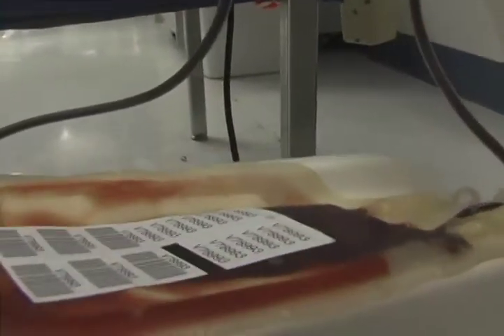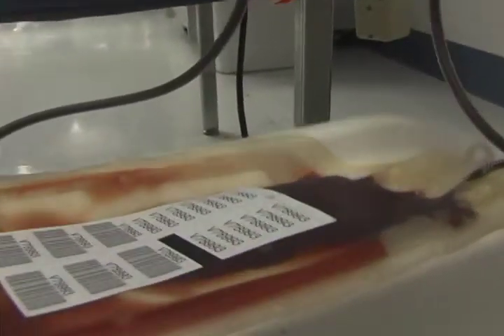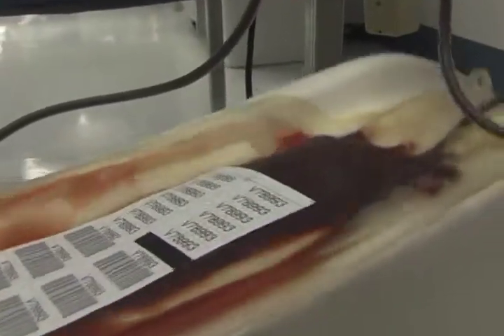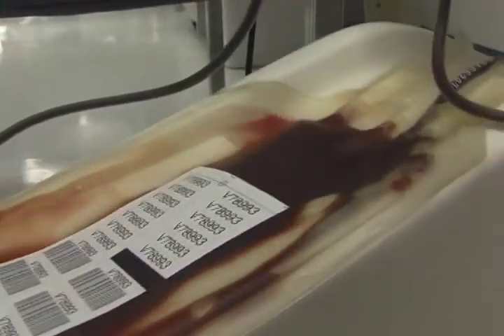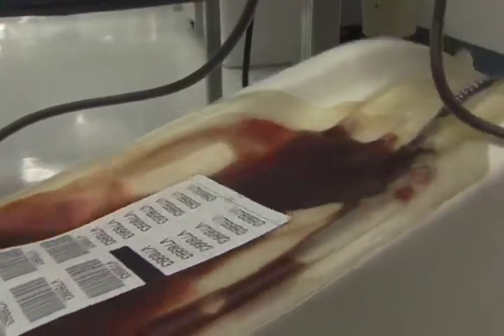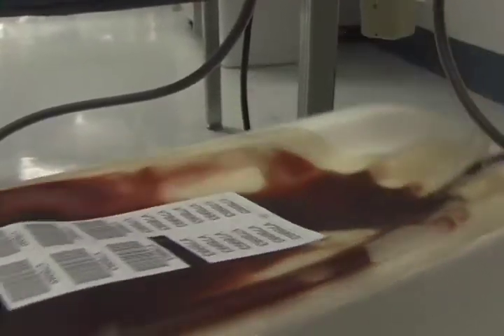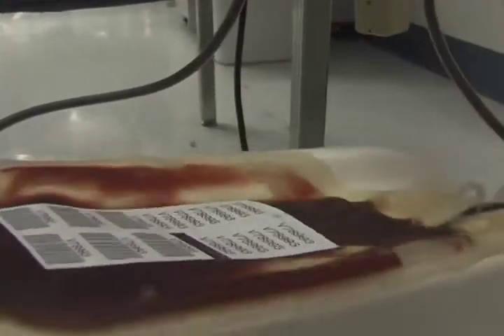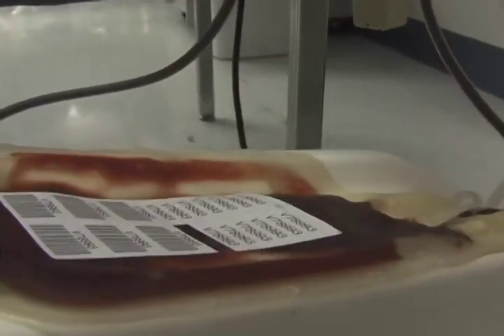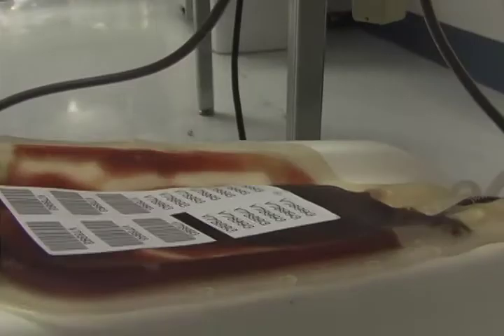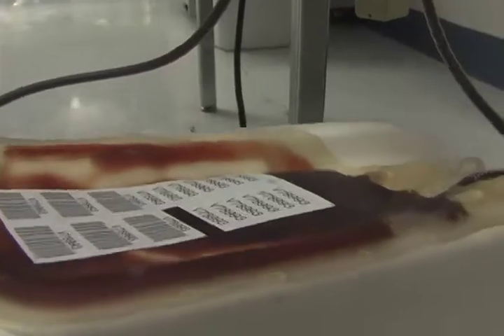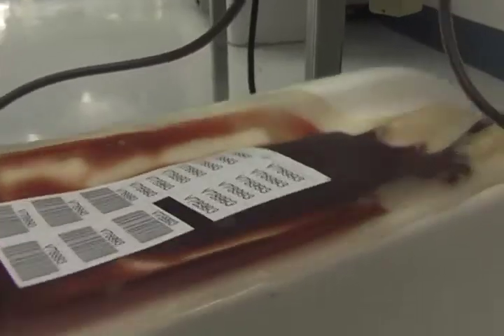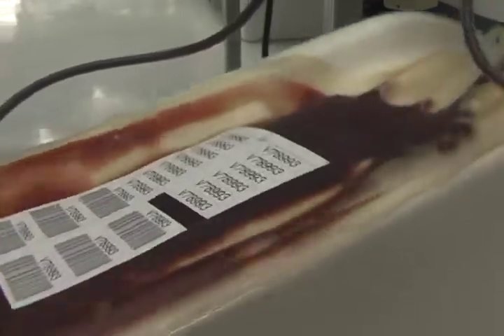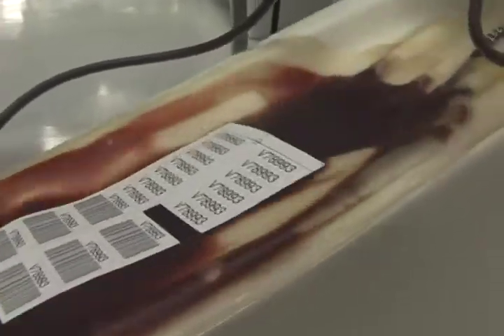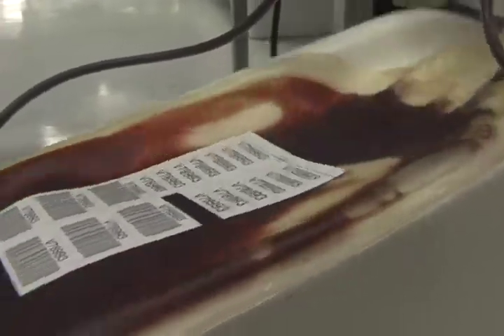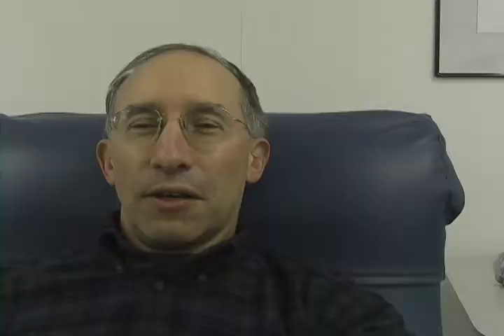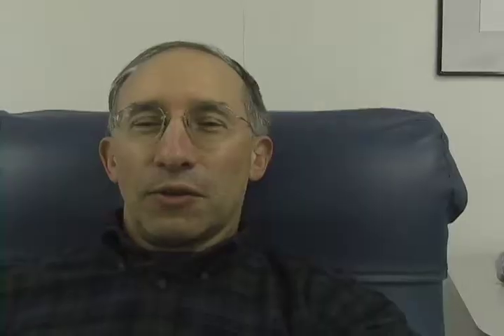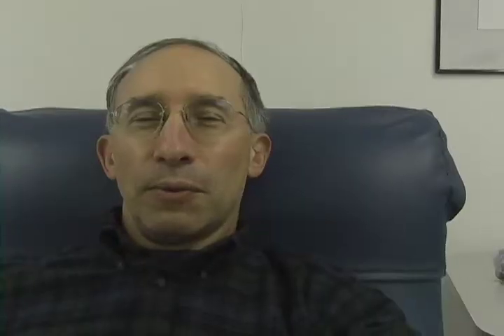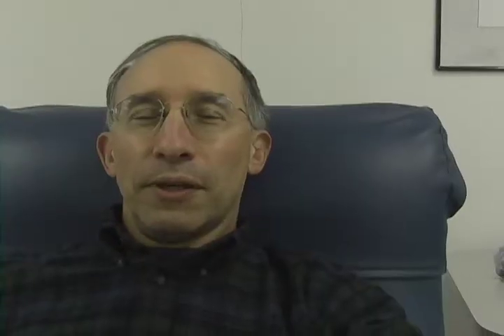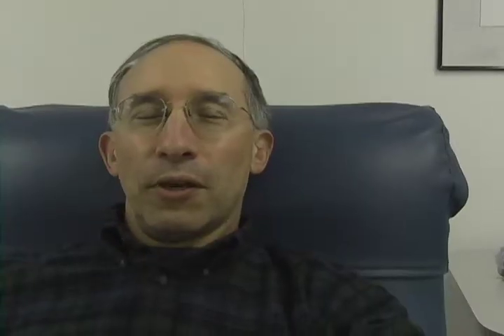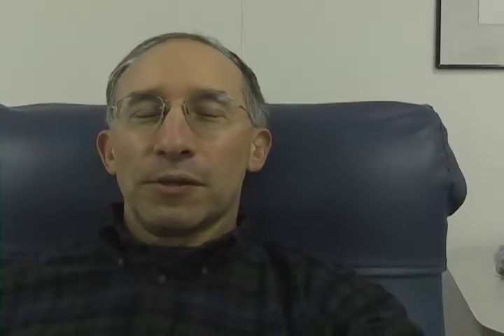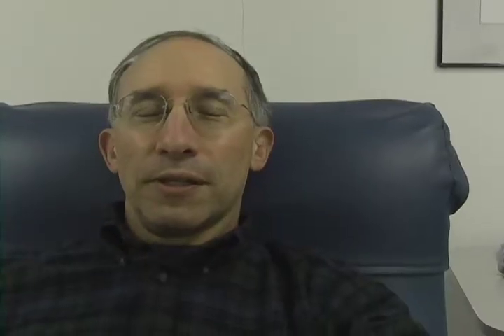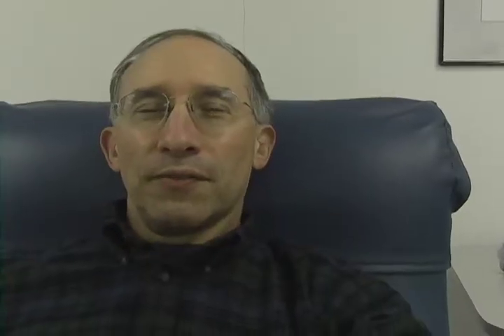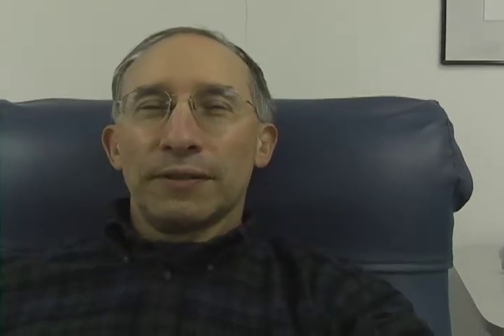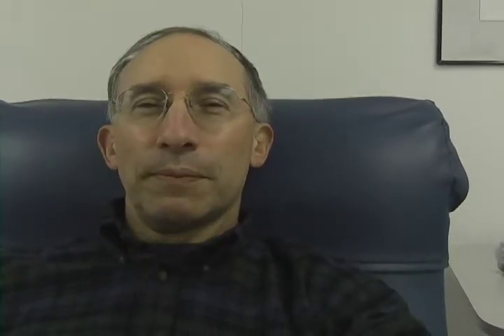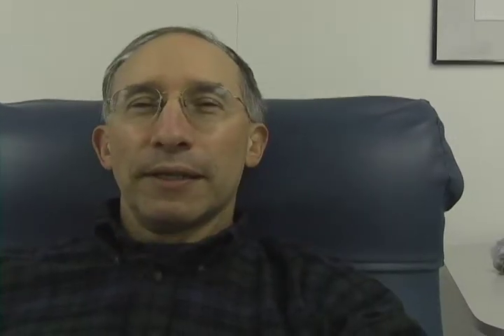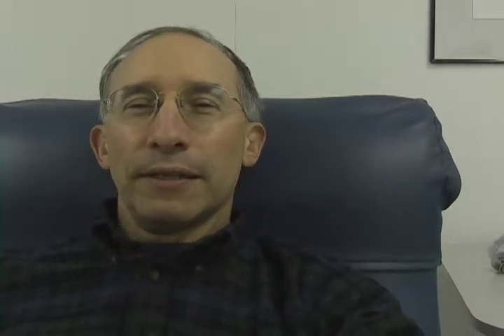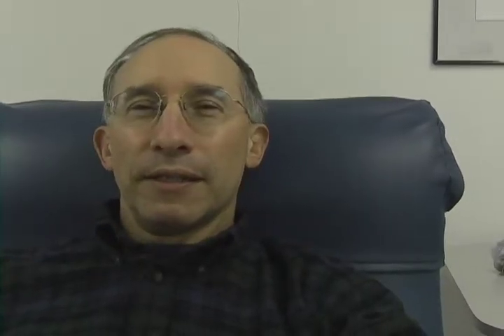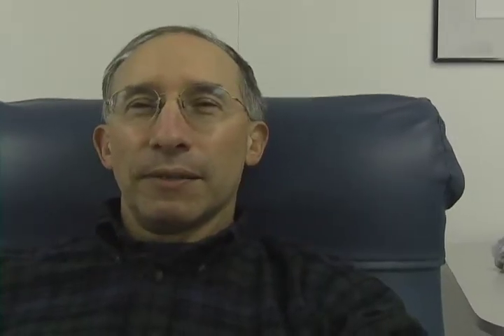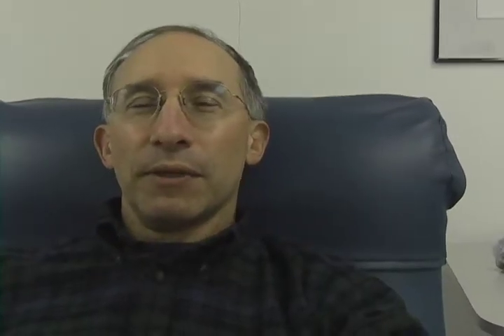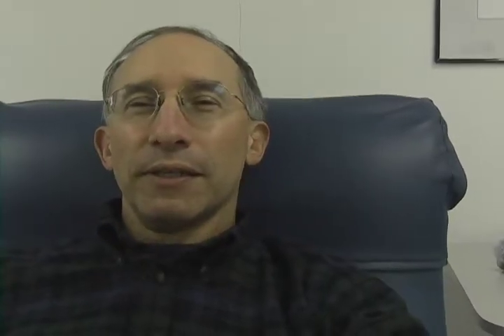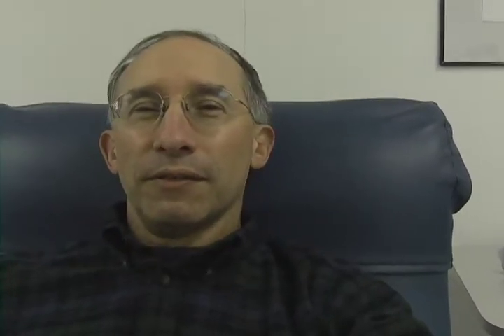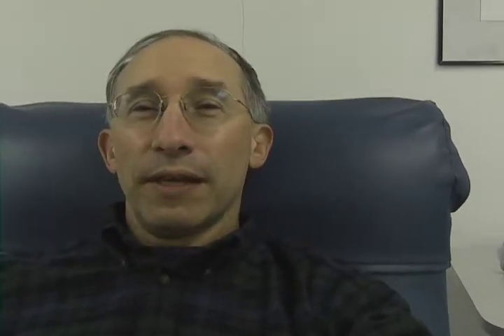The collection bag is placed below you so that gravity can help the blood flow into the bag, which will hold one pint of blood. You probably noticed that it is a fairly big needle that they put into the vein.